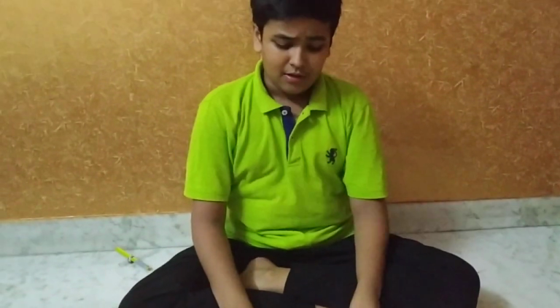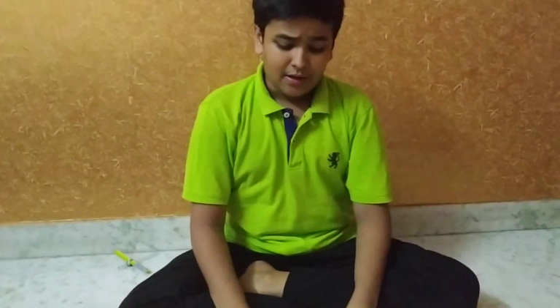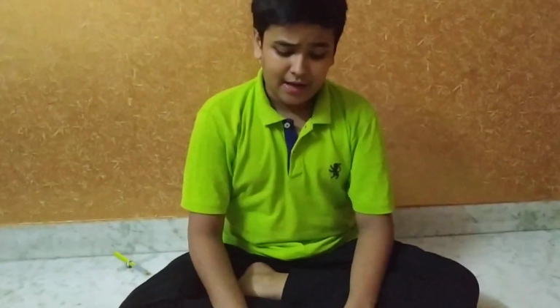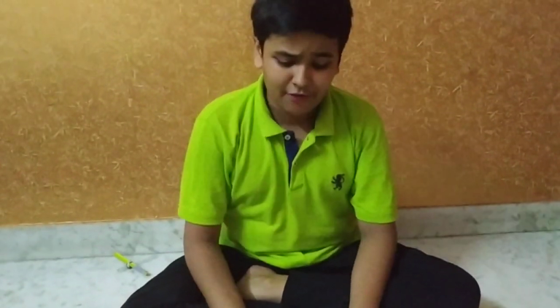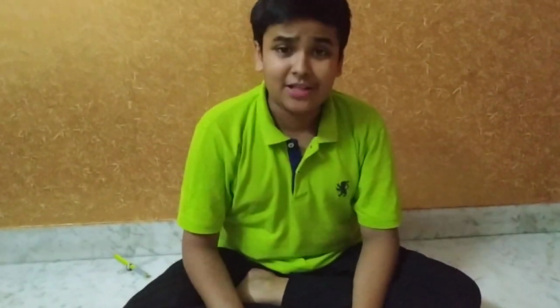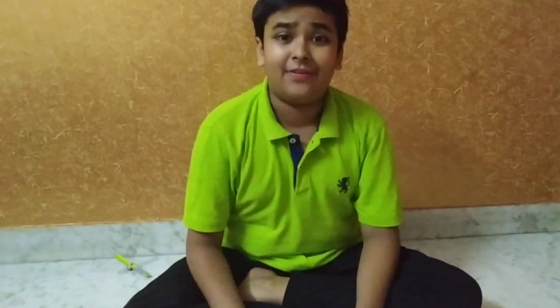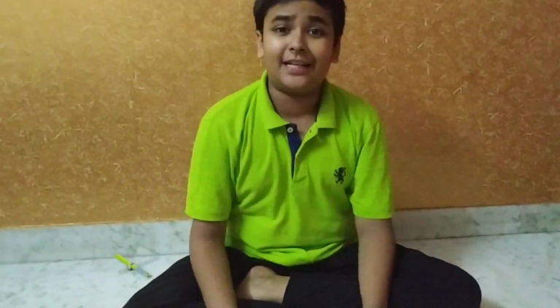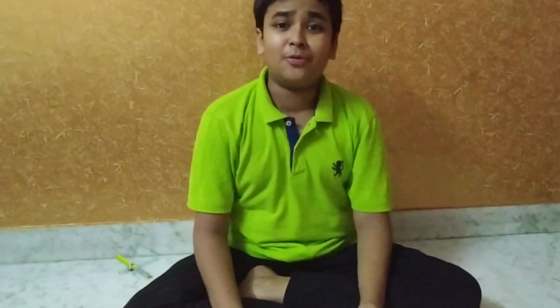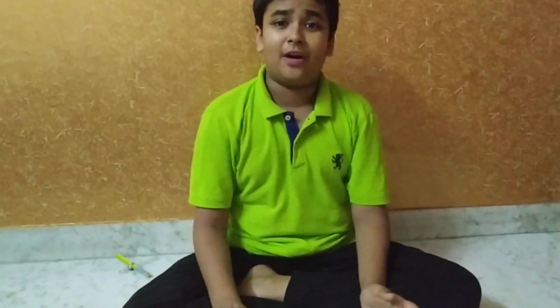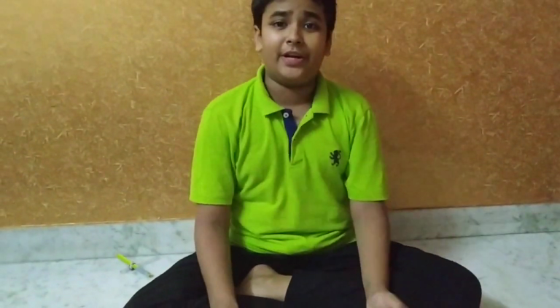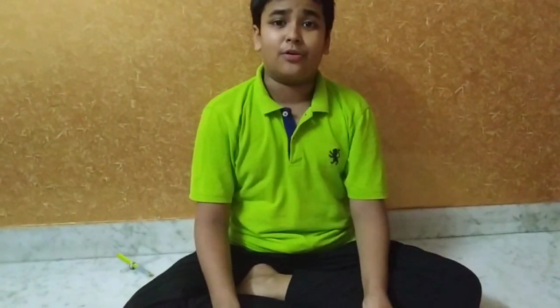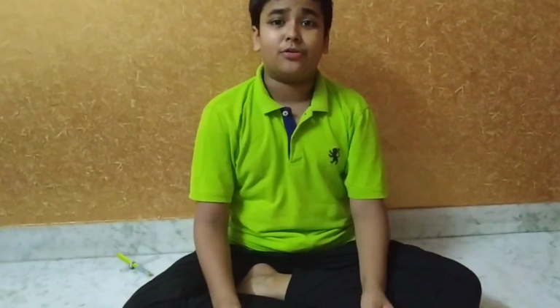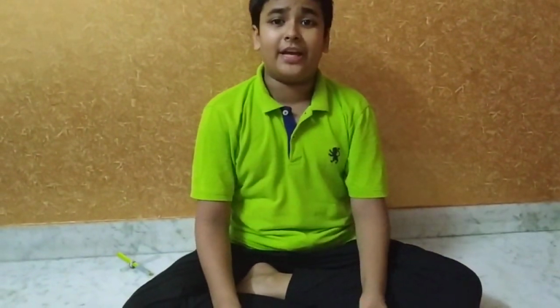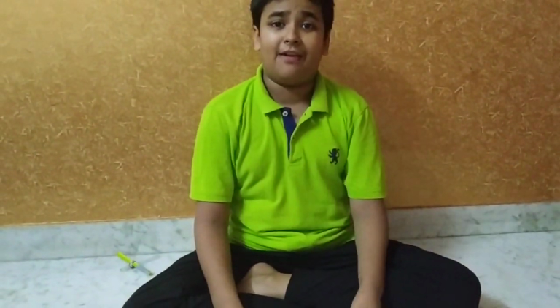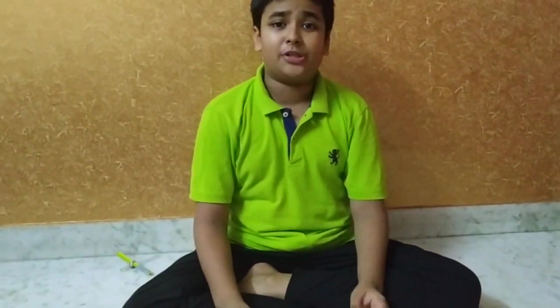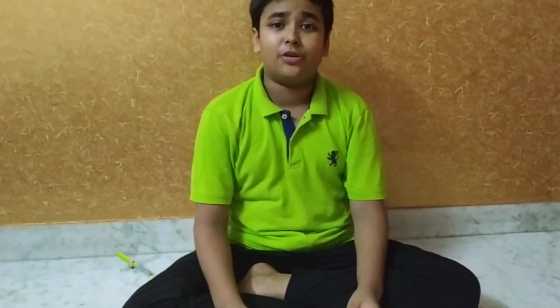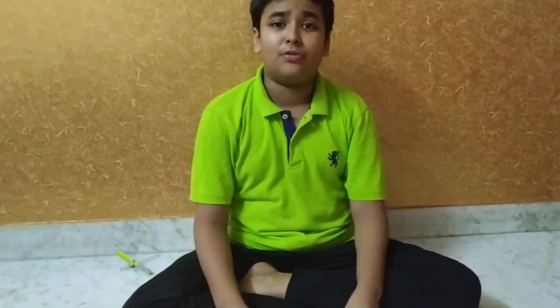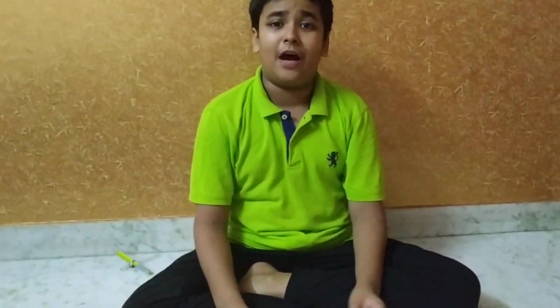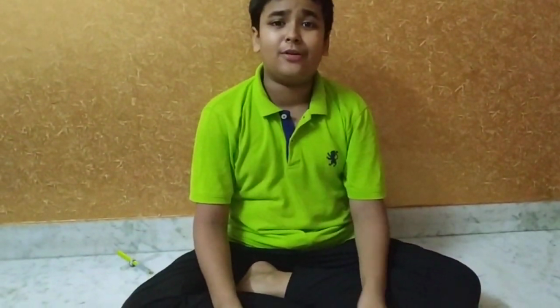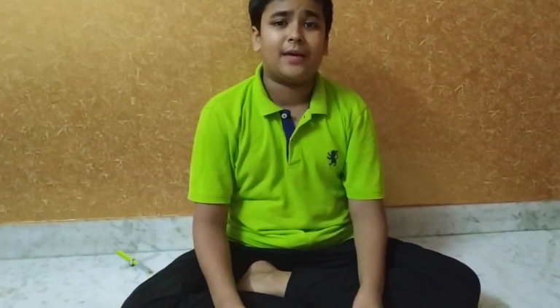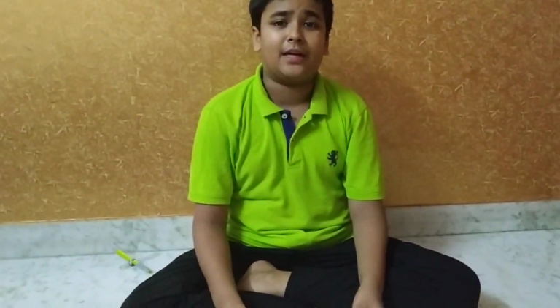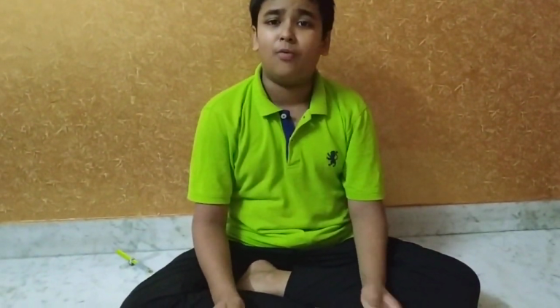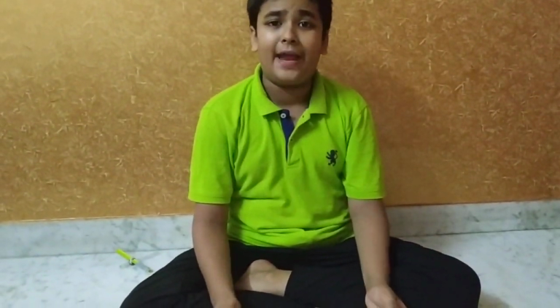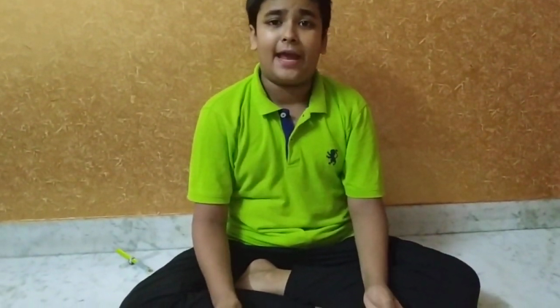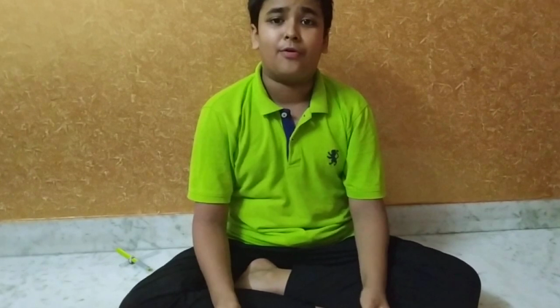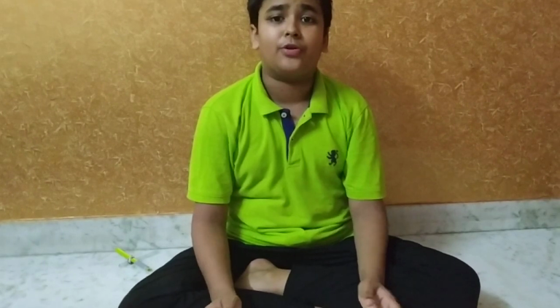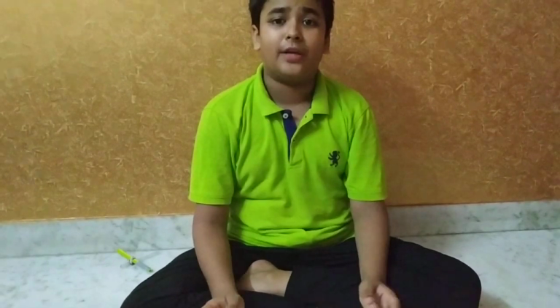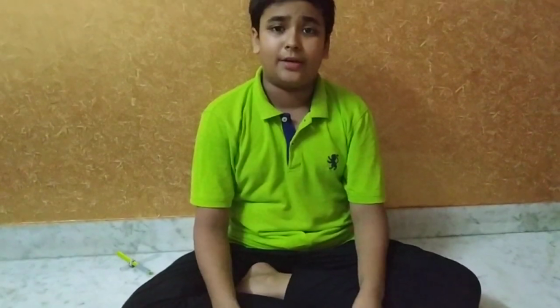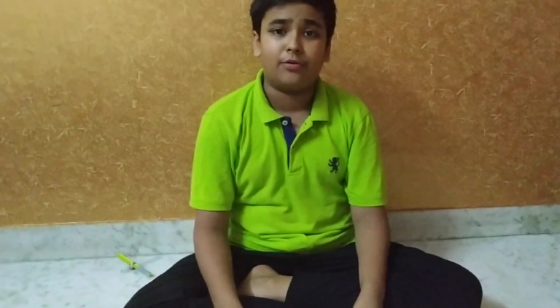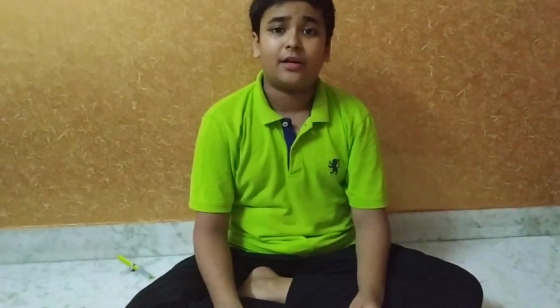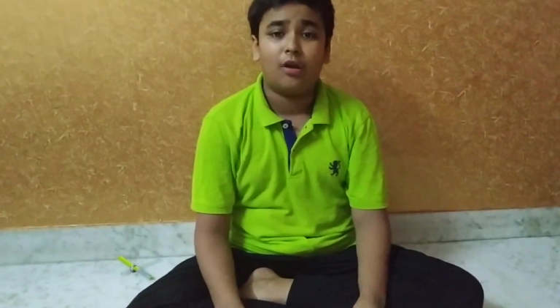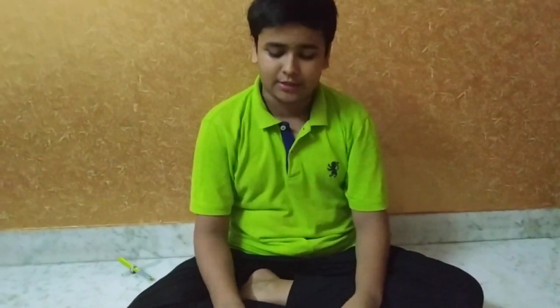Hello friends, welcome to our video. Today I will show you how to make a bow and arrow during lockdown.